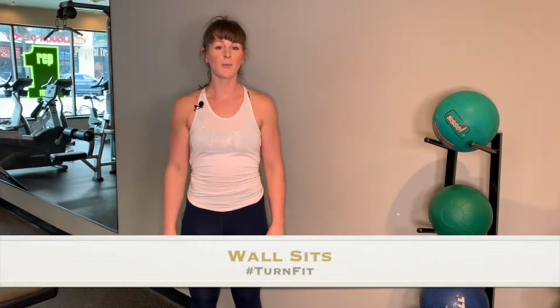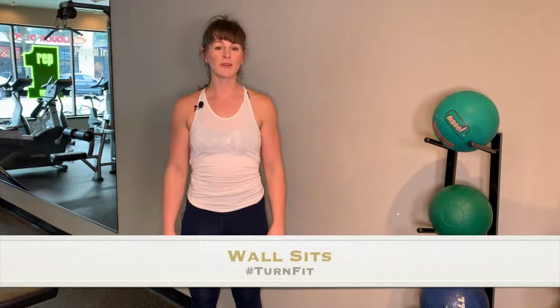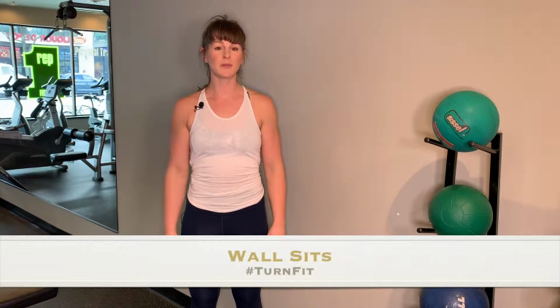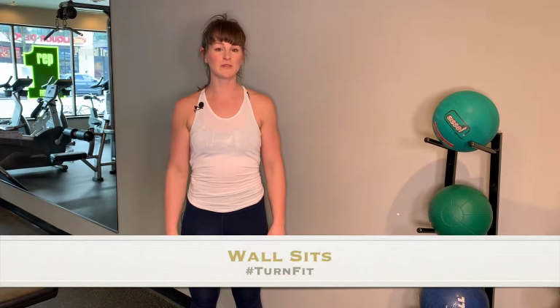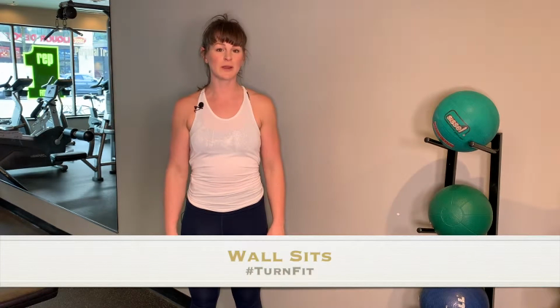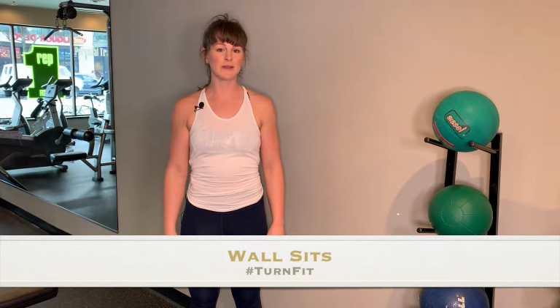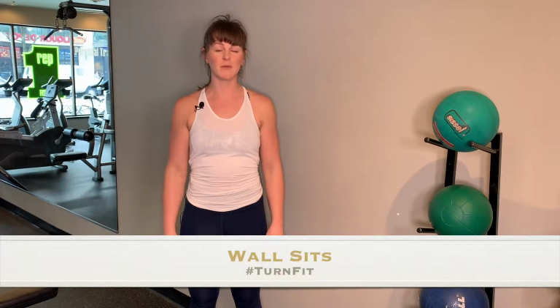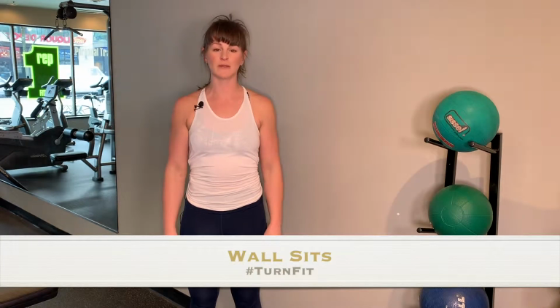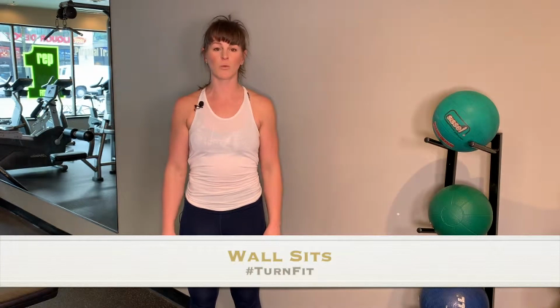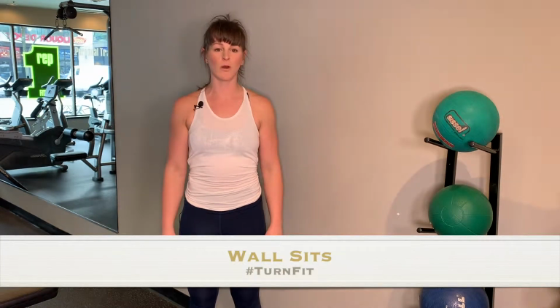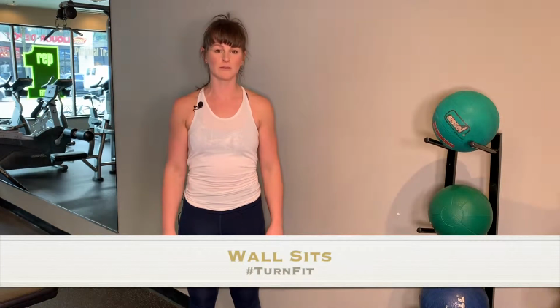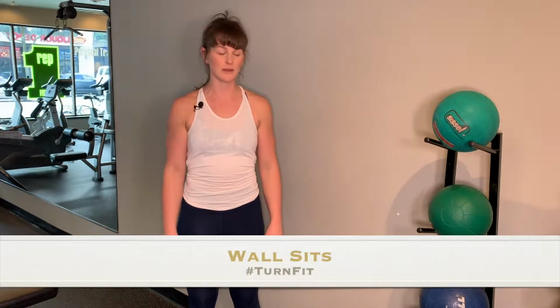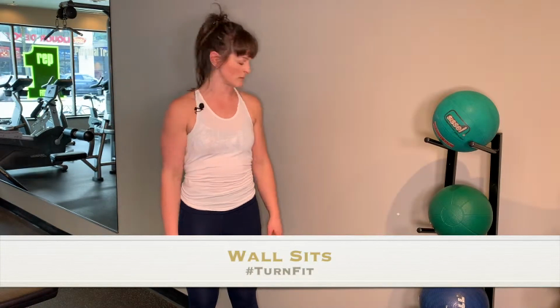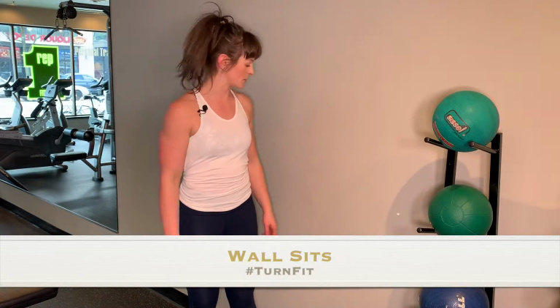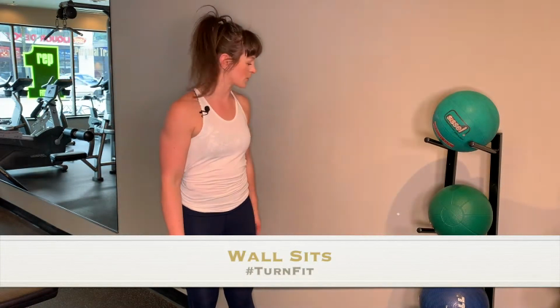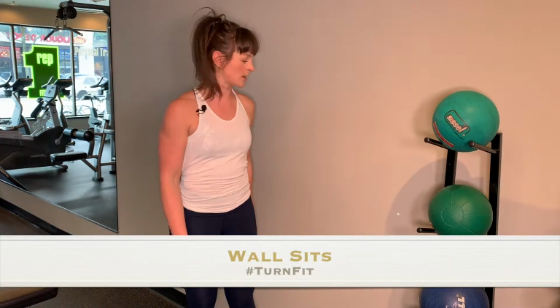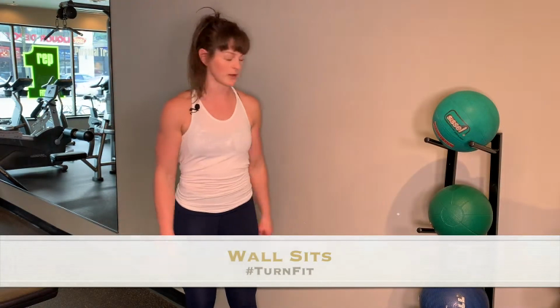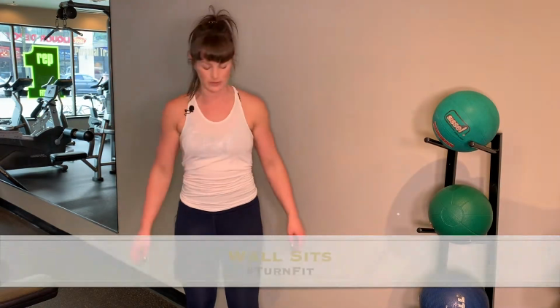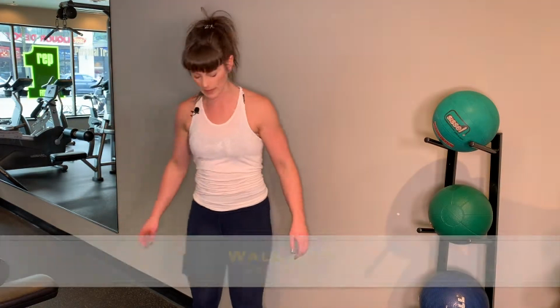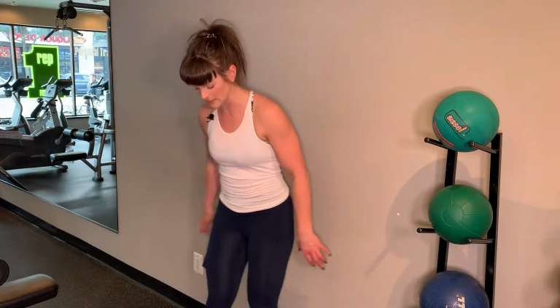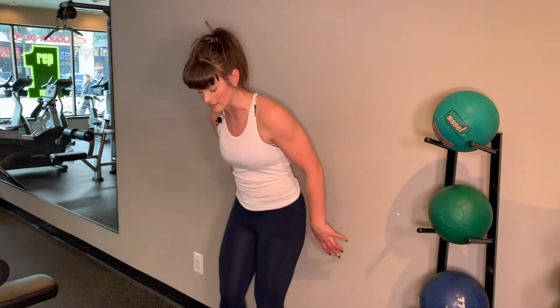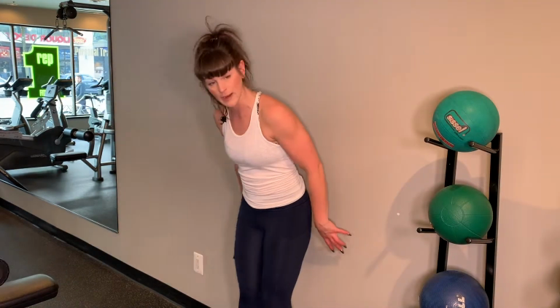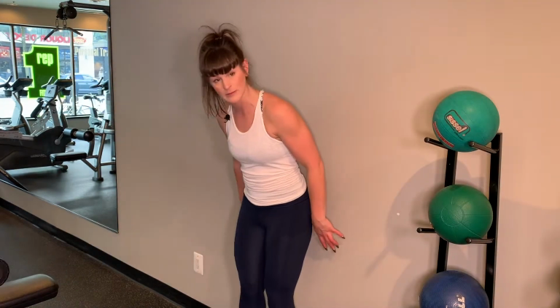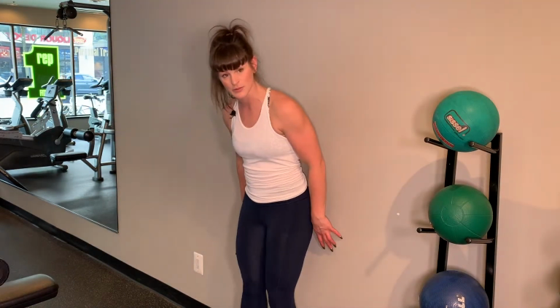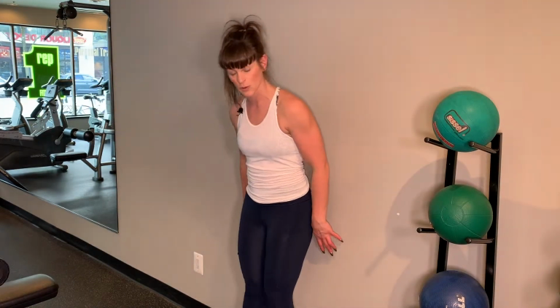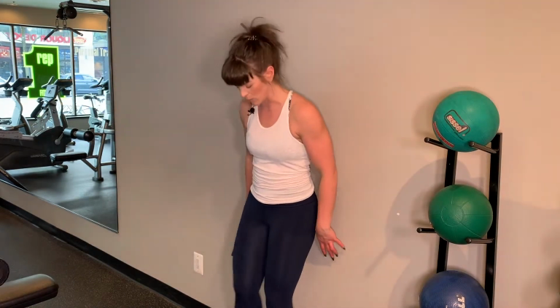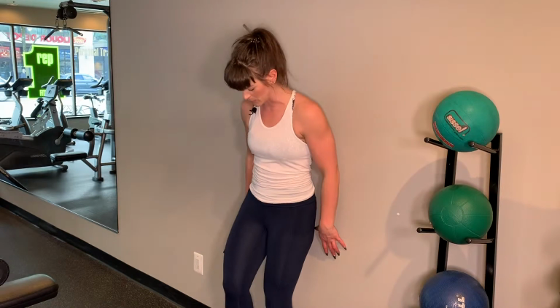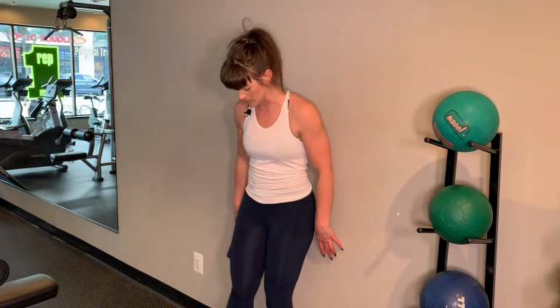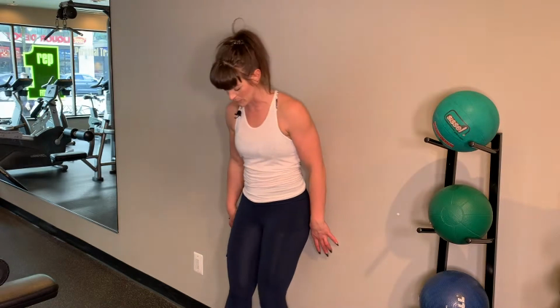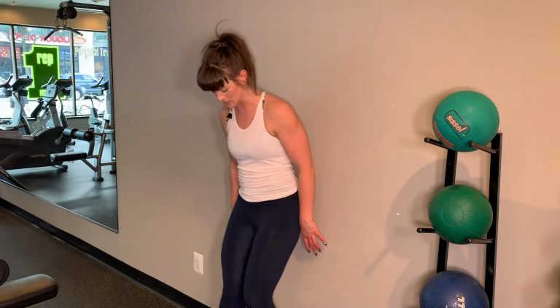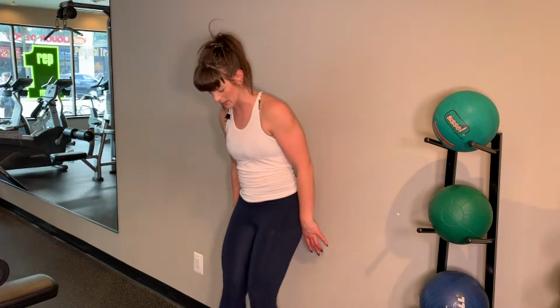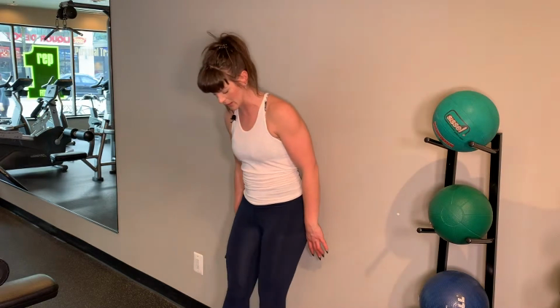I'm going to demonstrate the basic wall sit. This is a great exercise — it's an isometric hold that you'll be doing here.